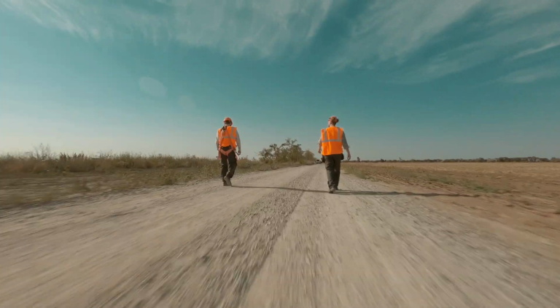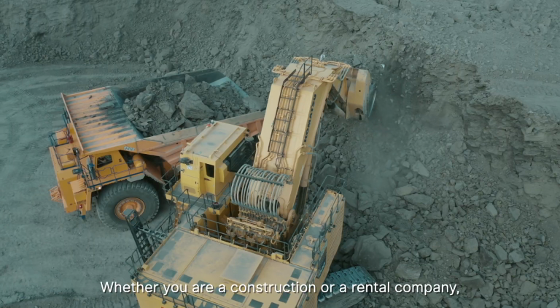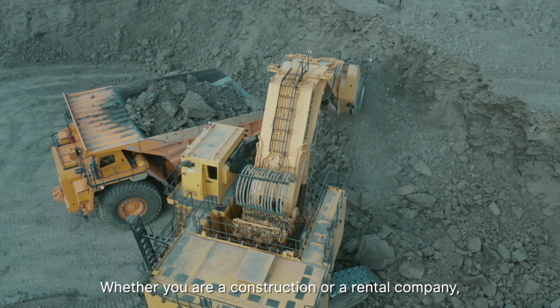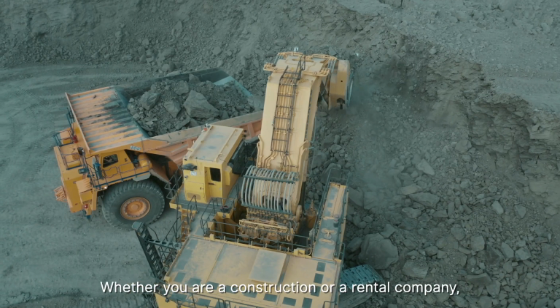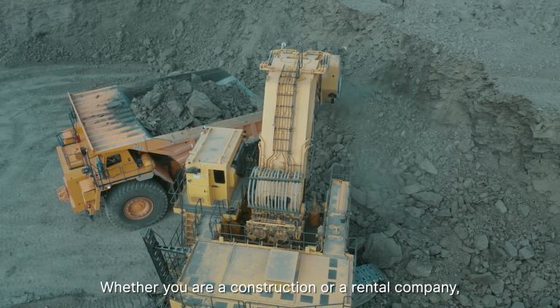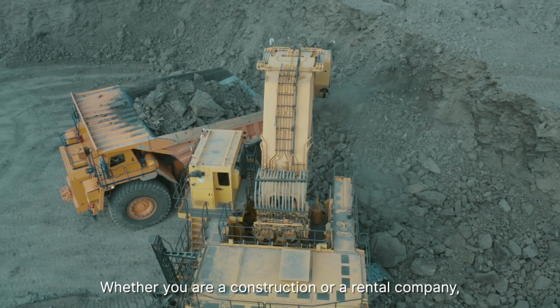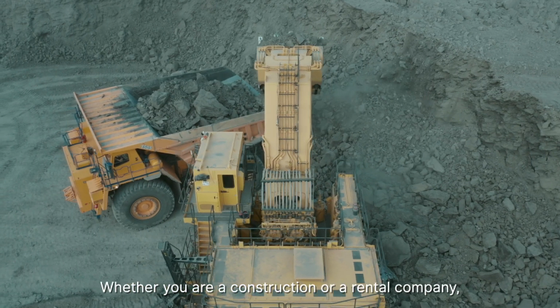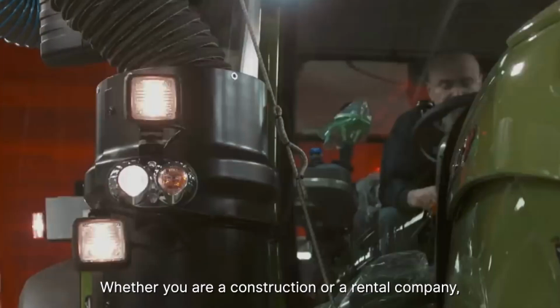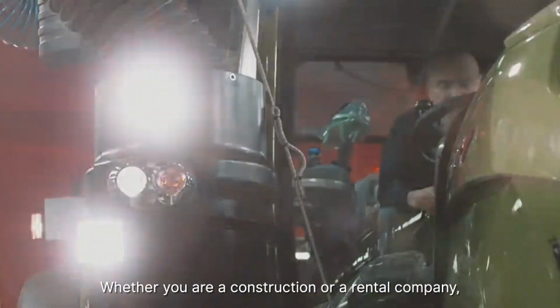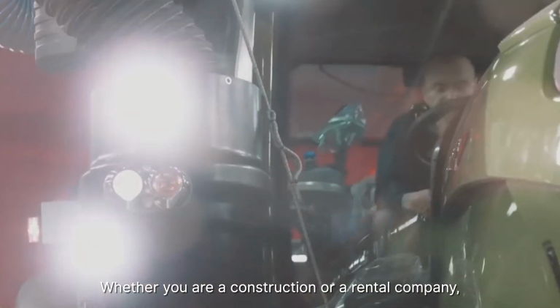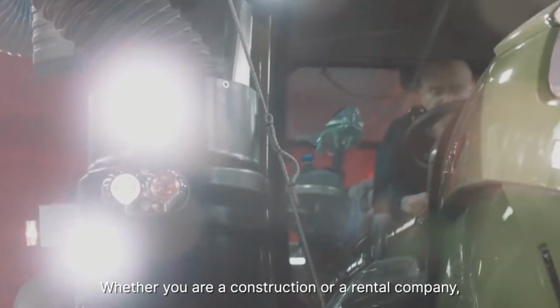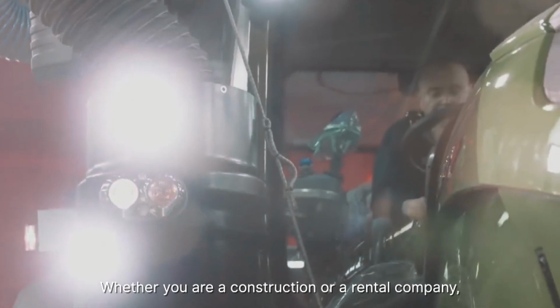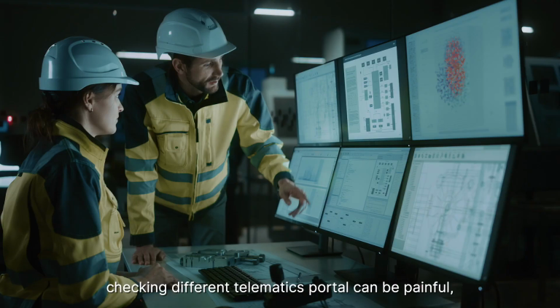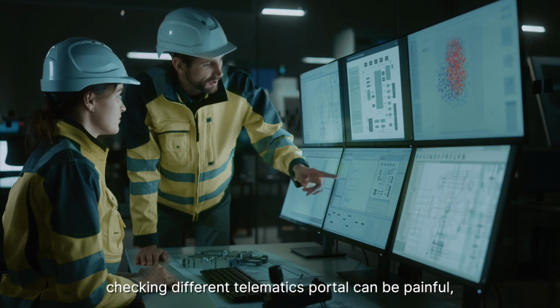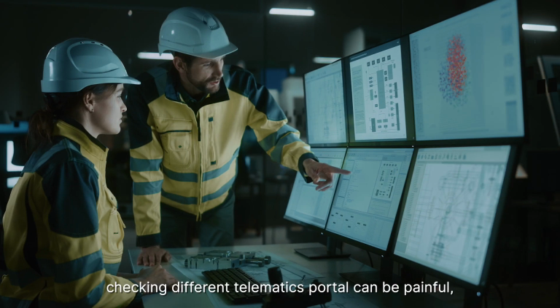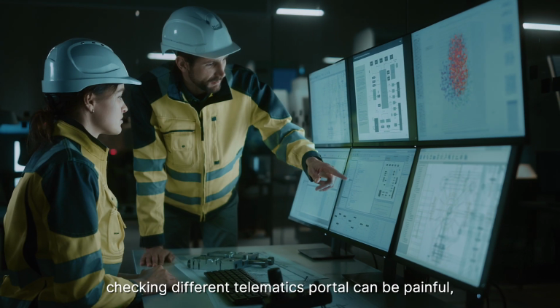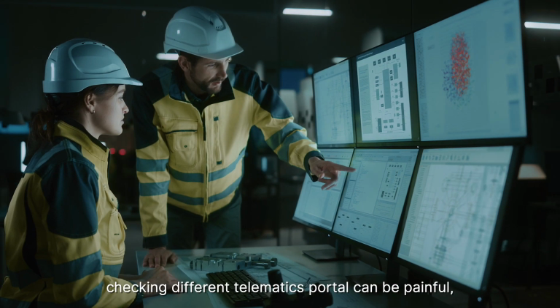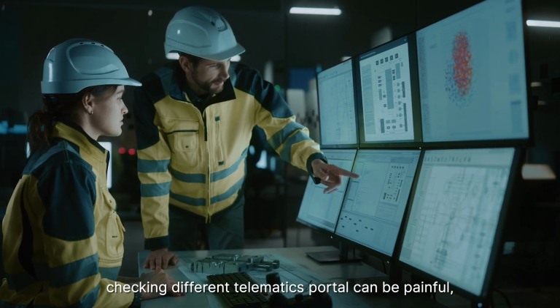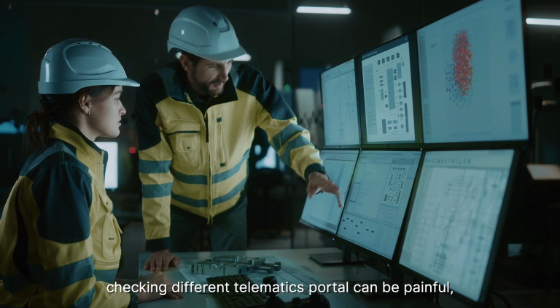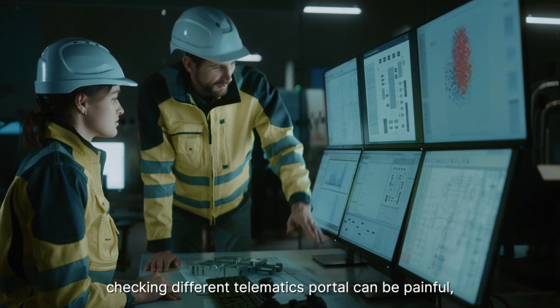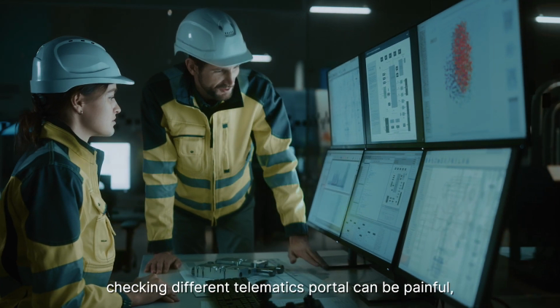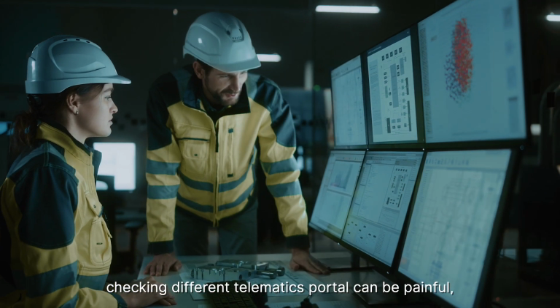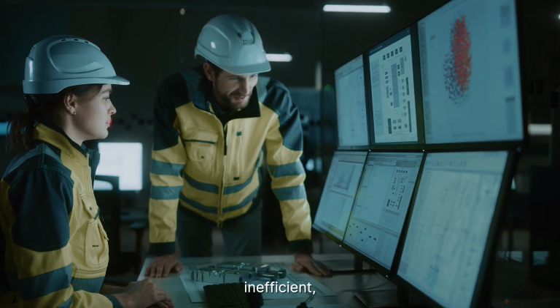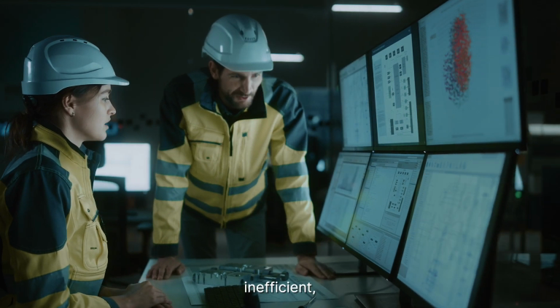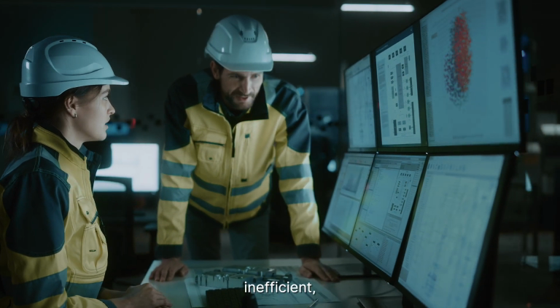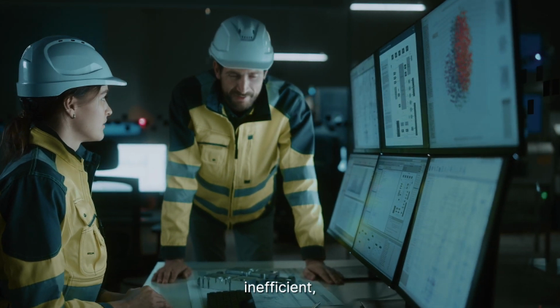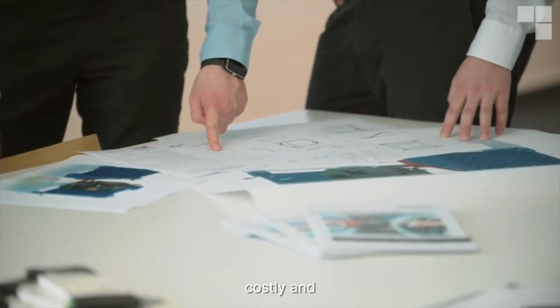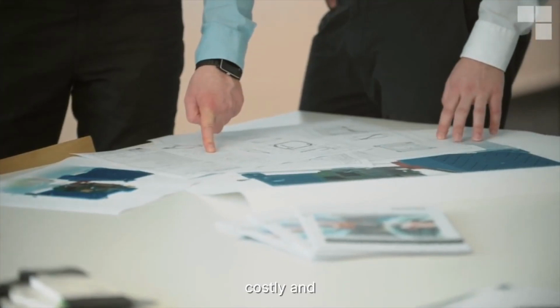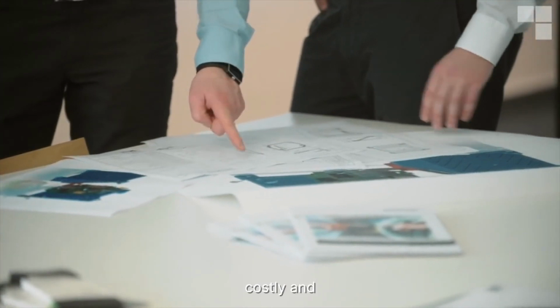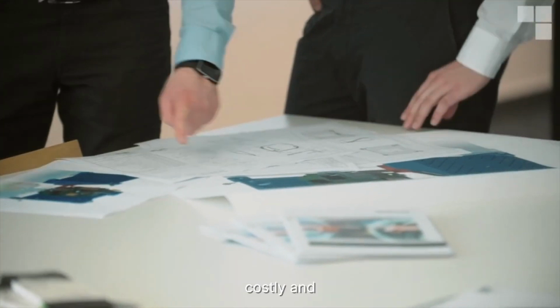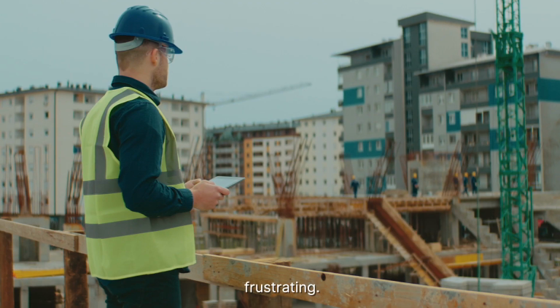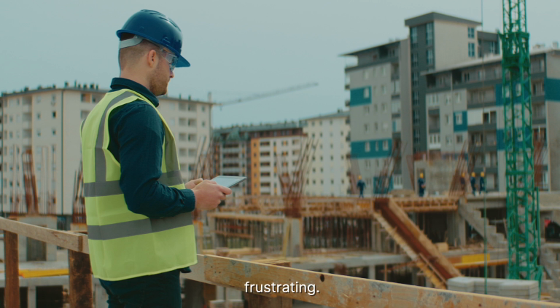Whether you have a construction or rental company, checking different telematics portals can be painful, inefficient, costly, and frustrating.